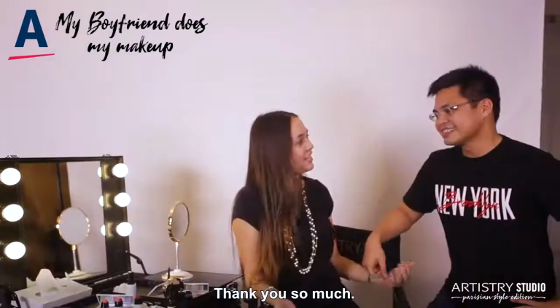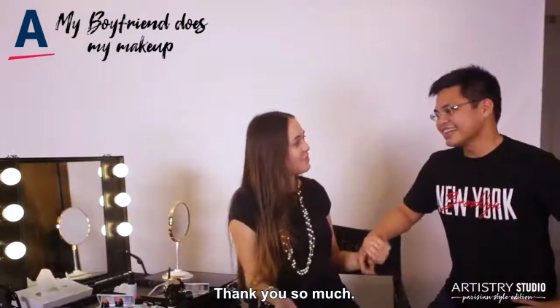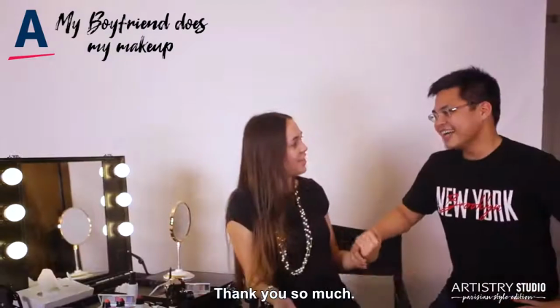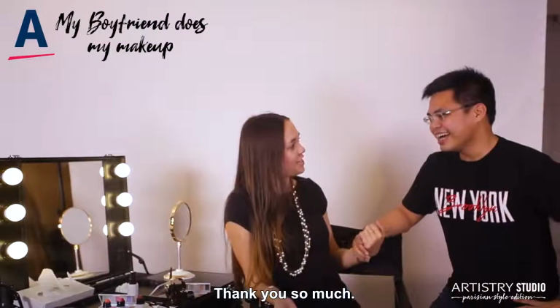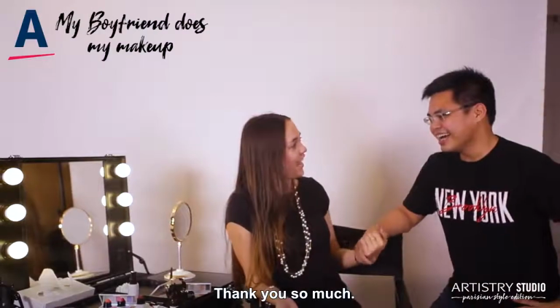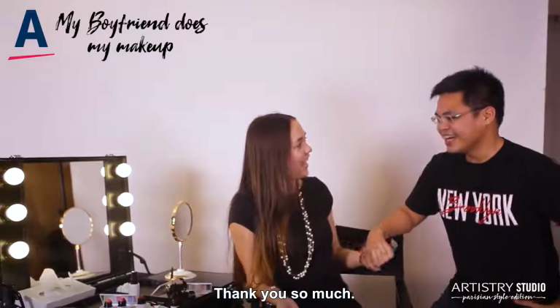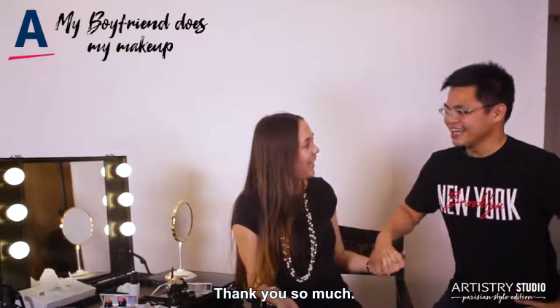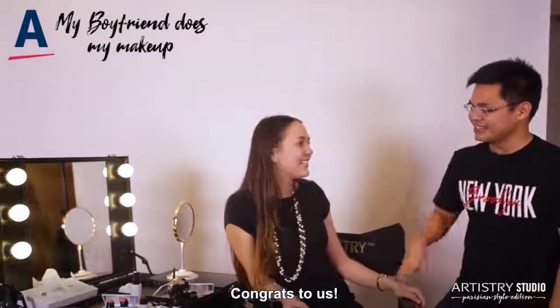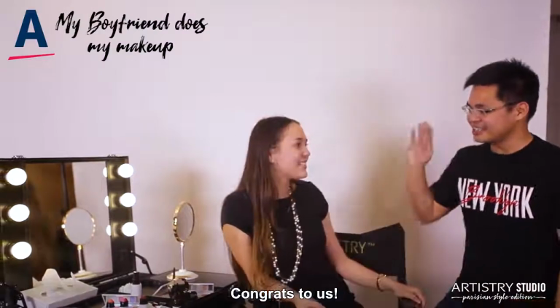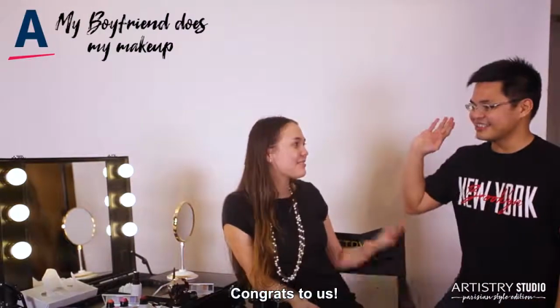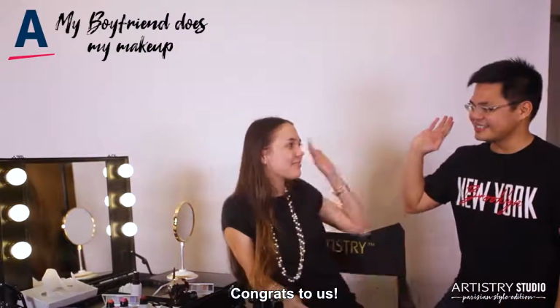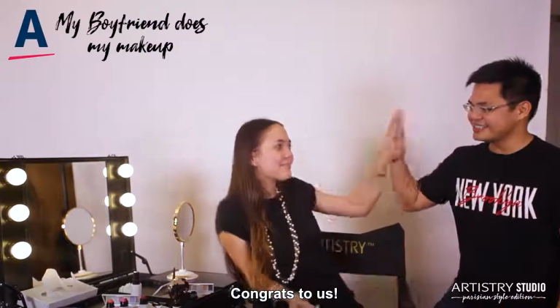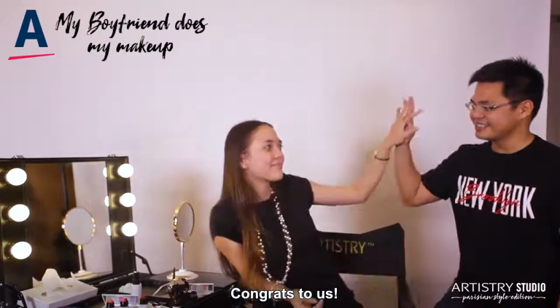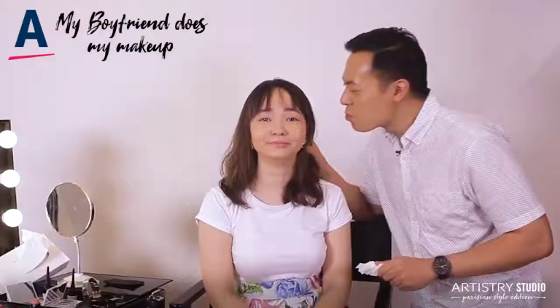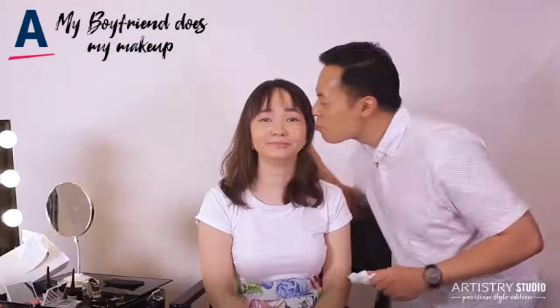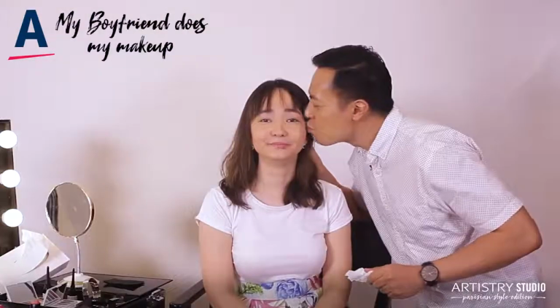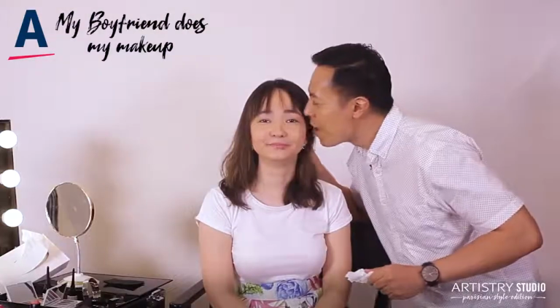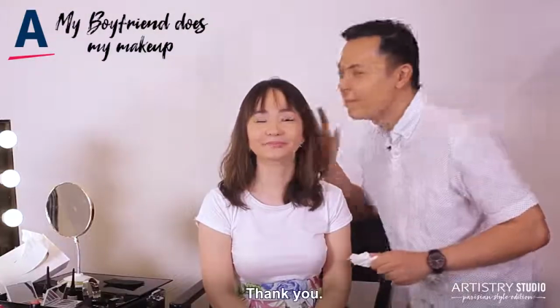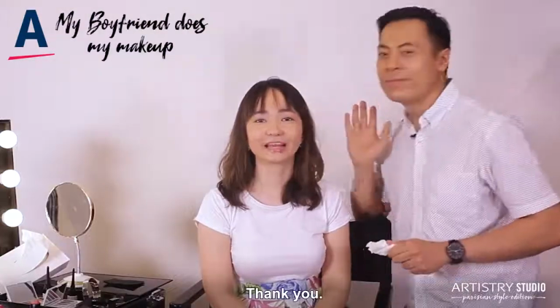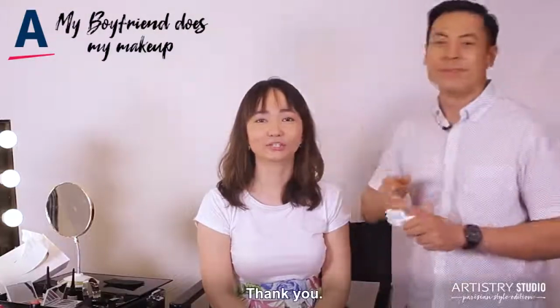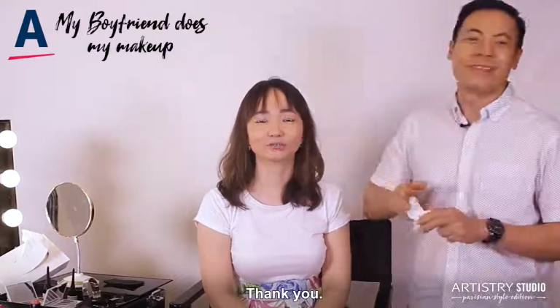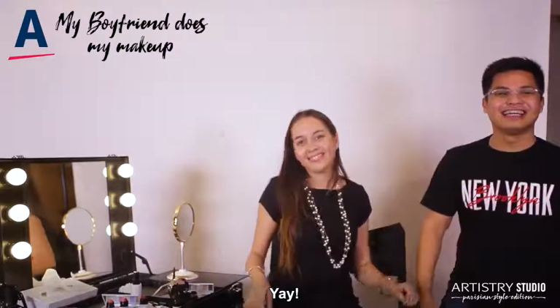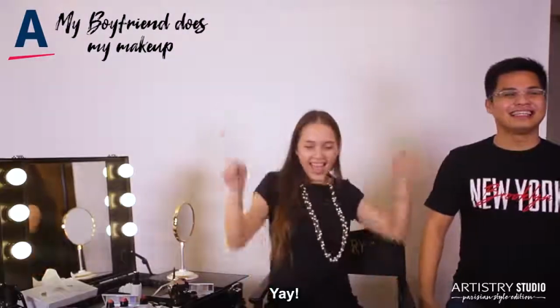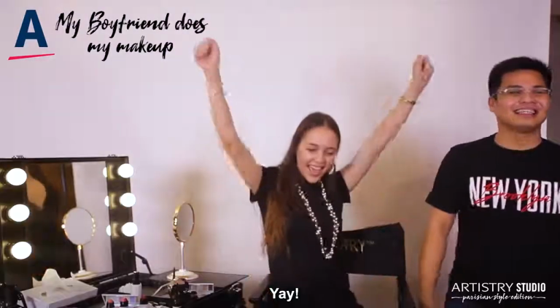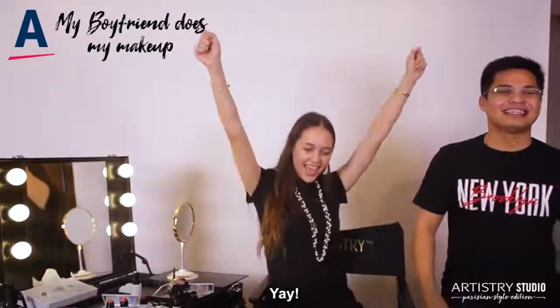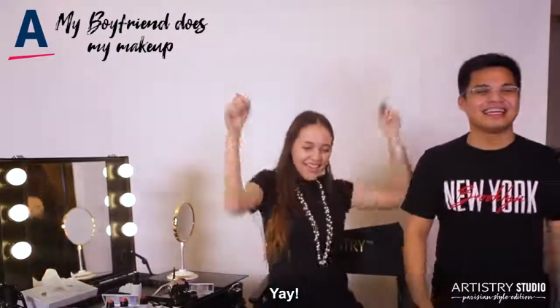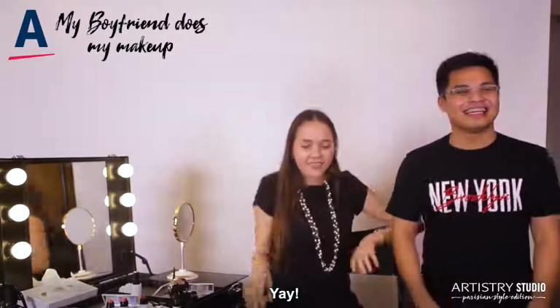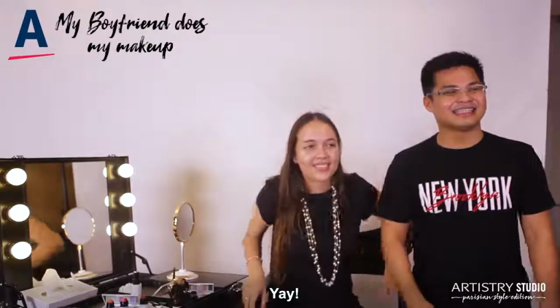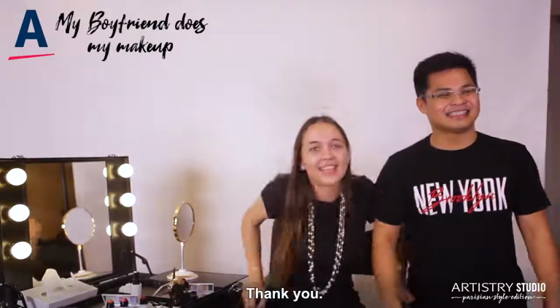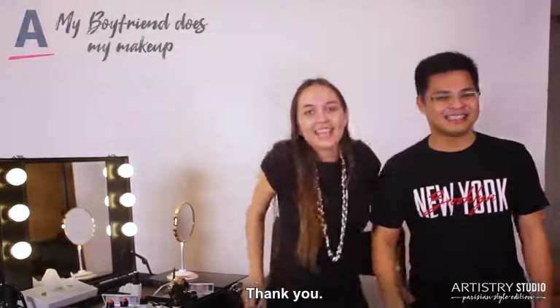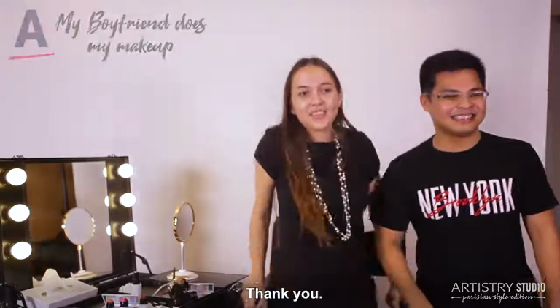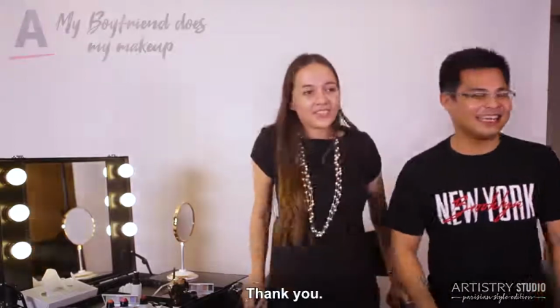Thank you so much! Congratulations! Yay! Thank you! Bye!